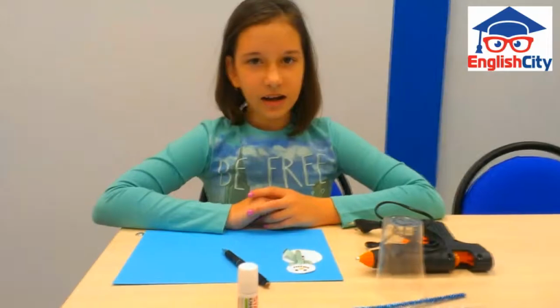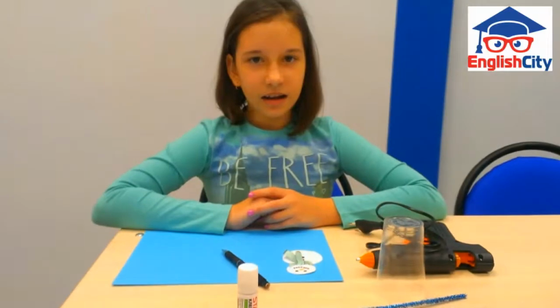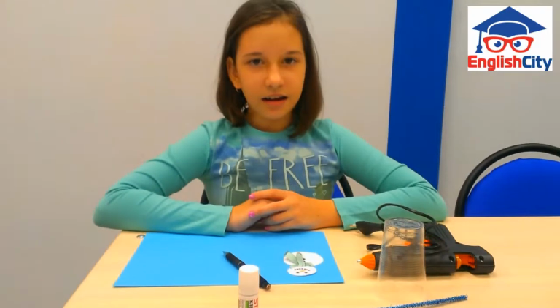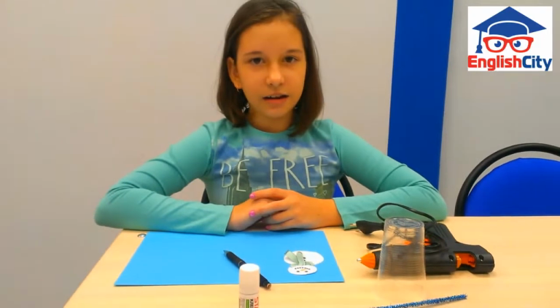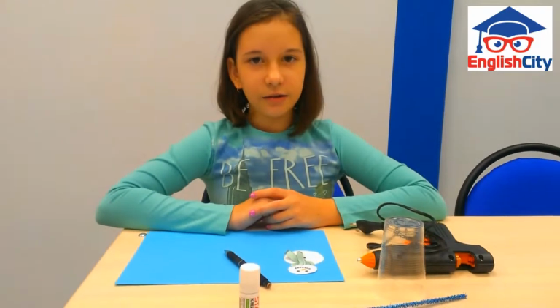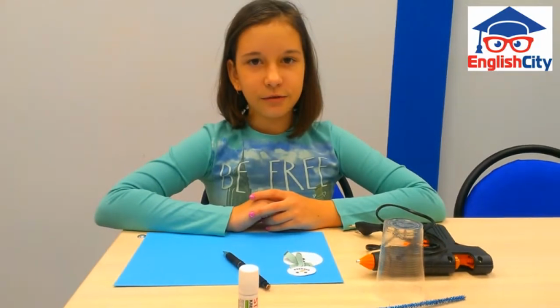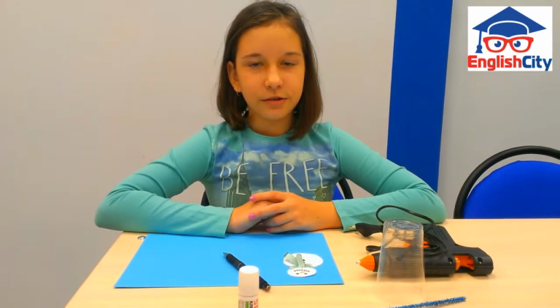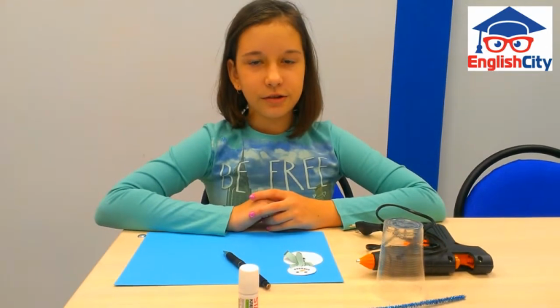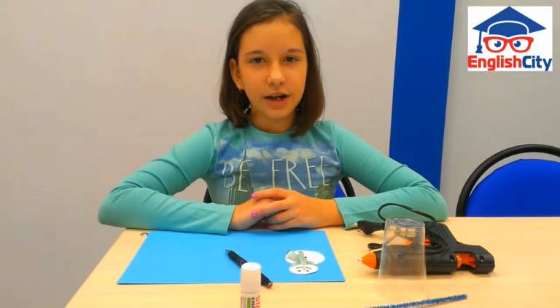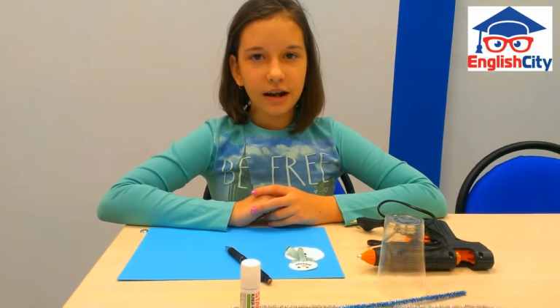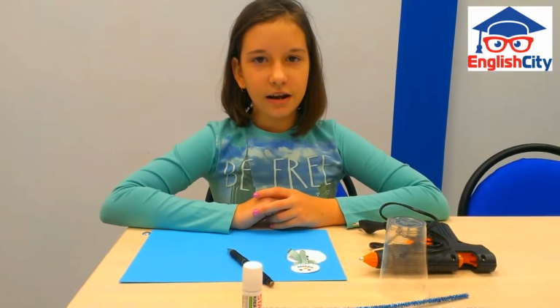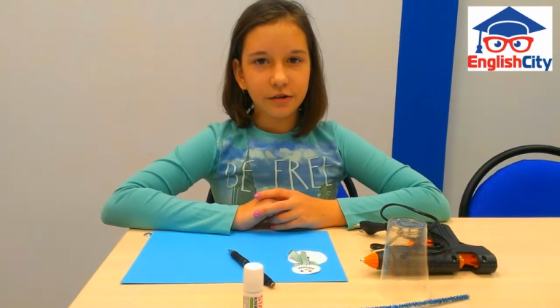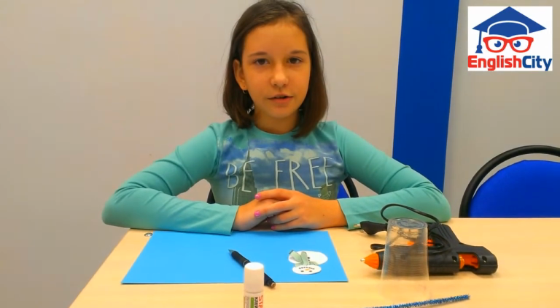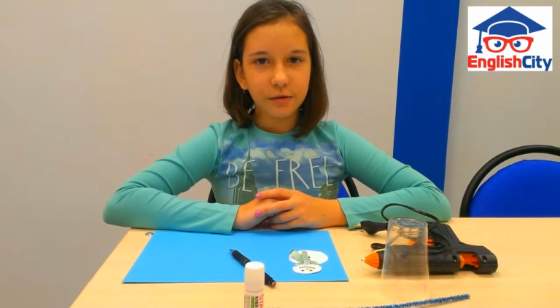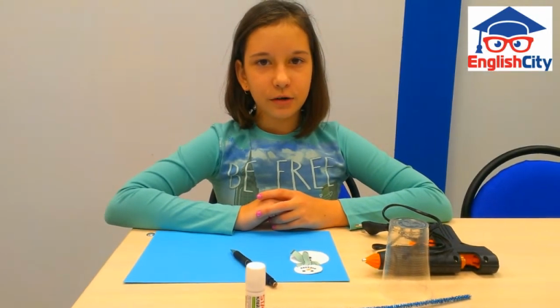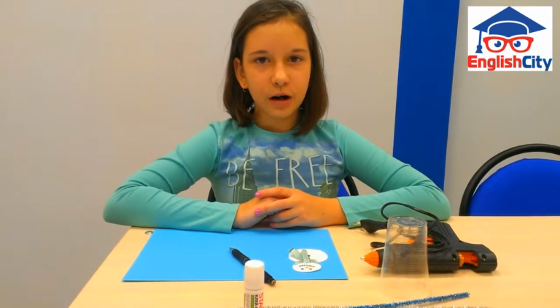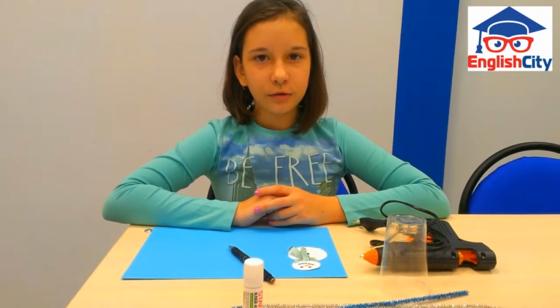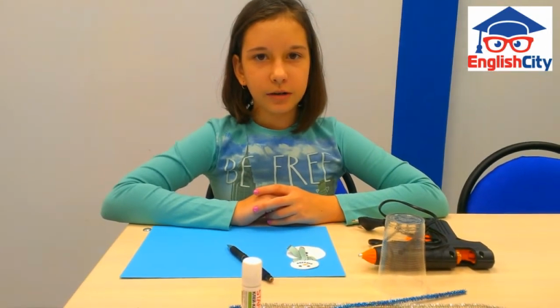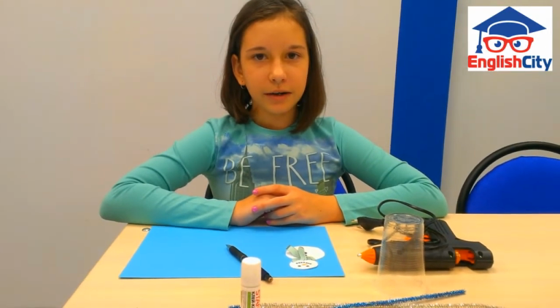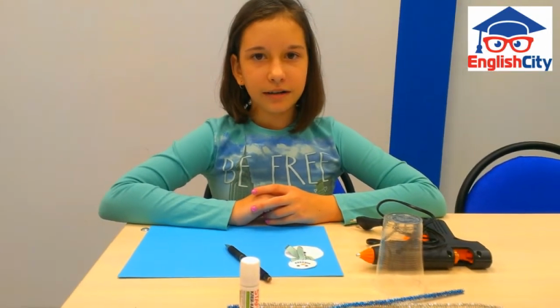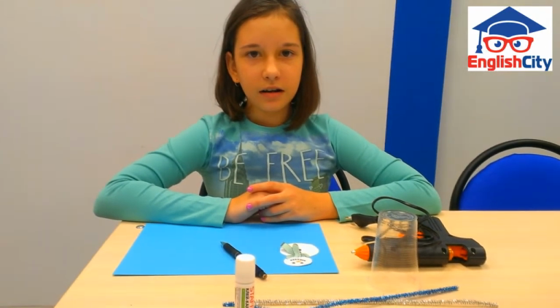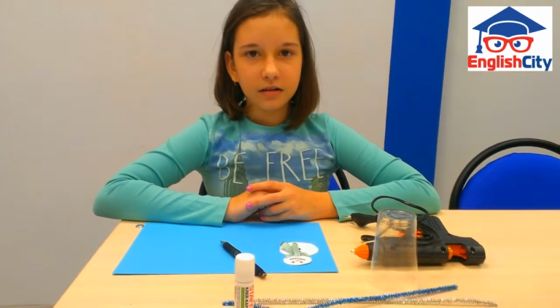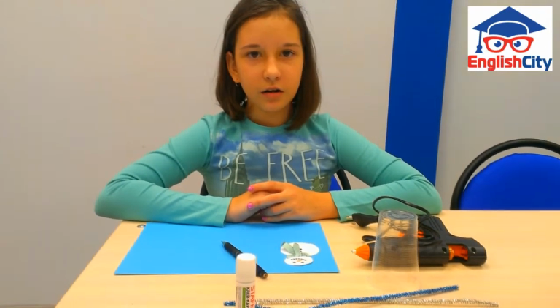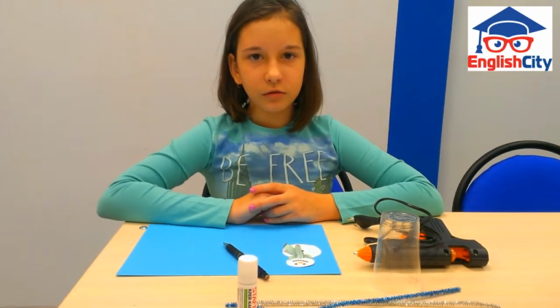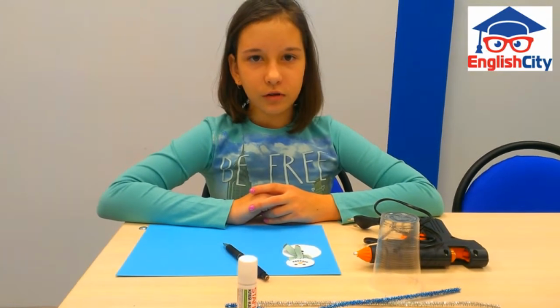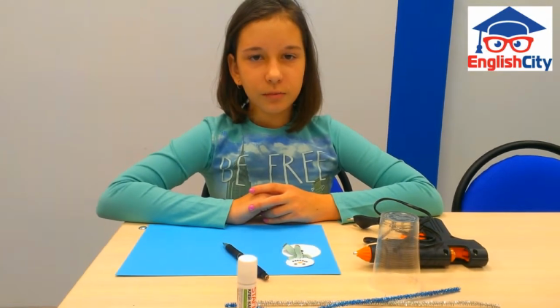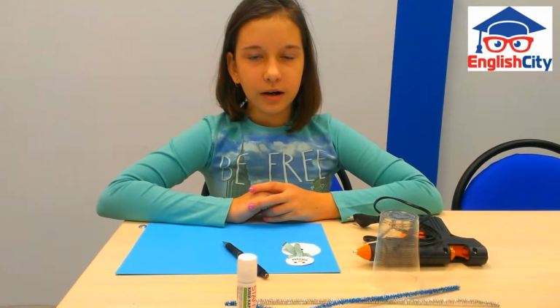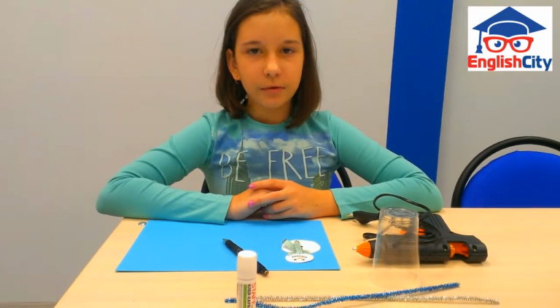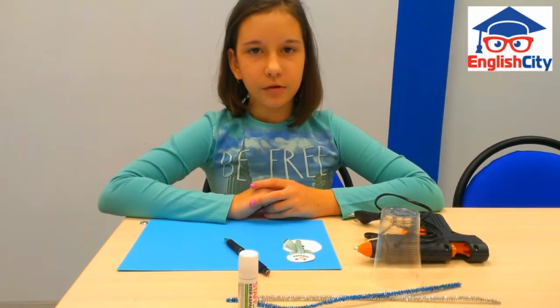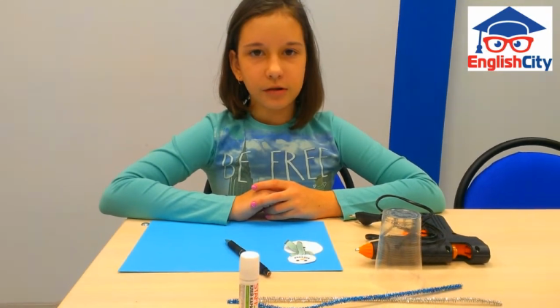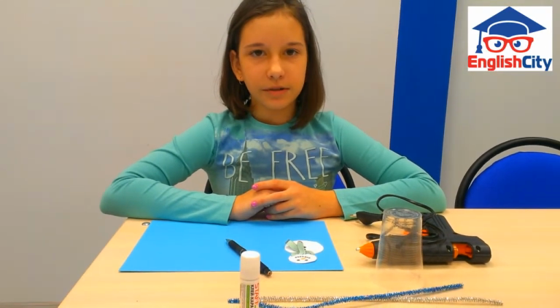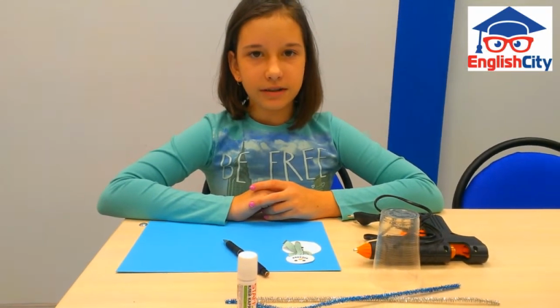Hello! Today I will show you how to make snow globe cup ornaments.